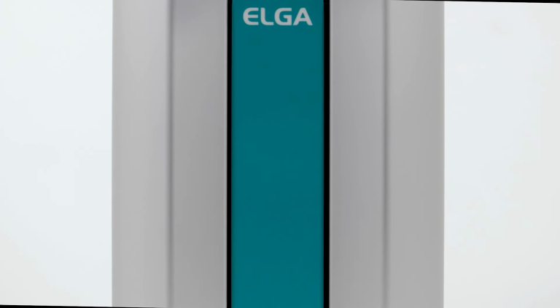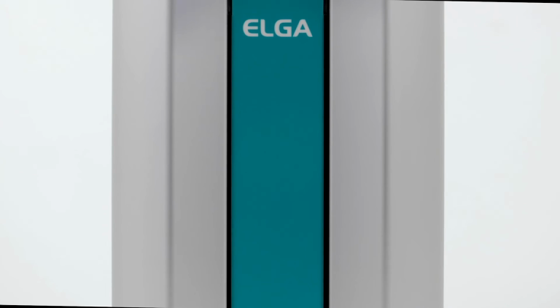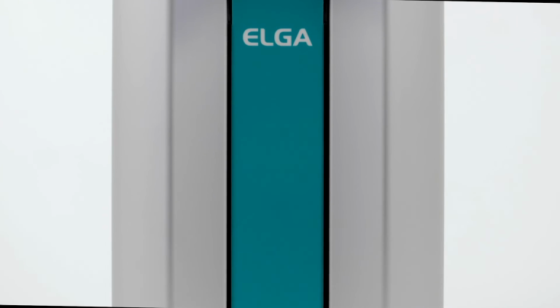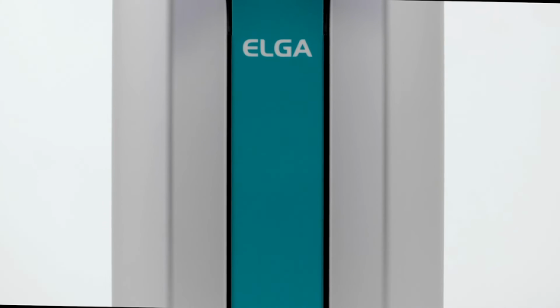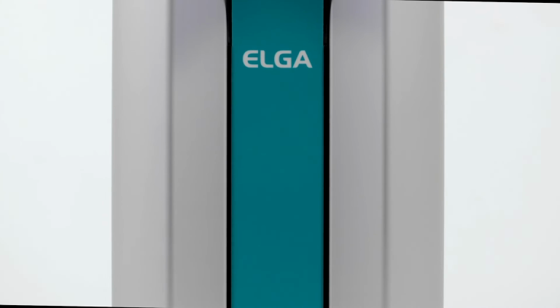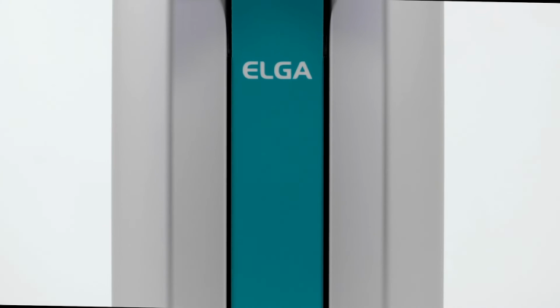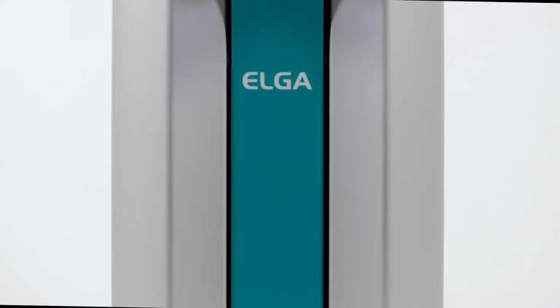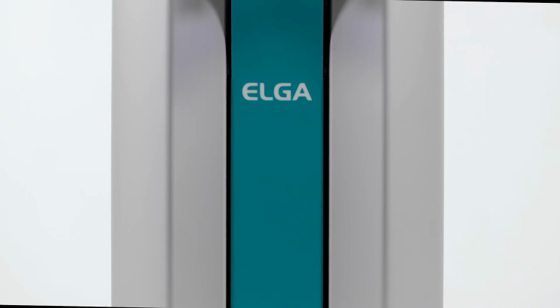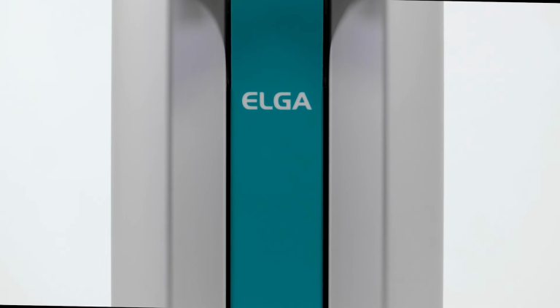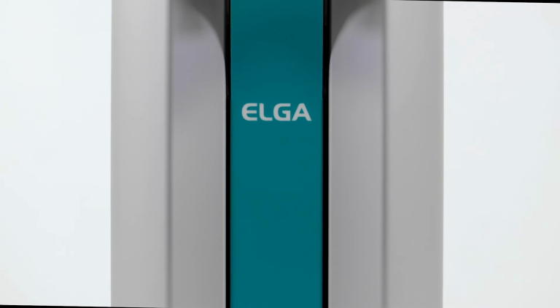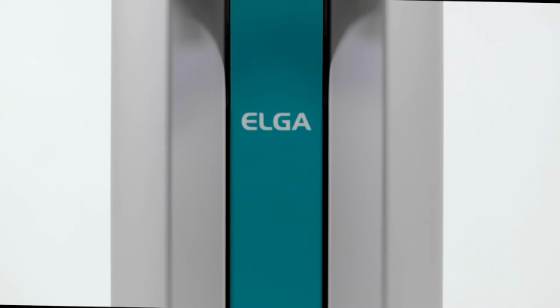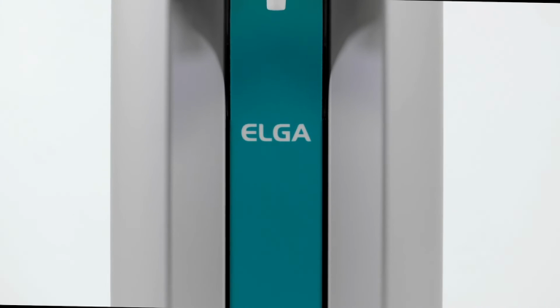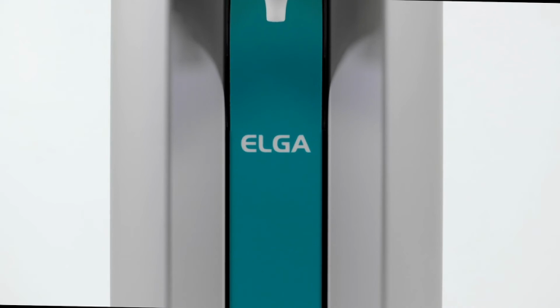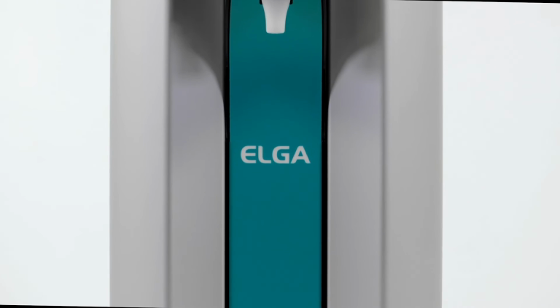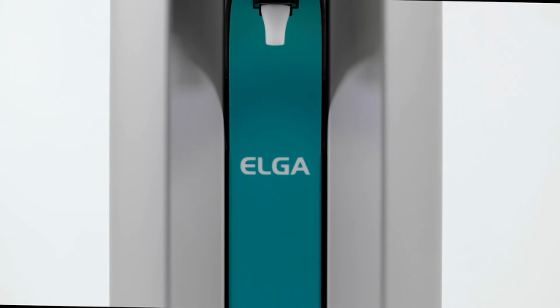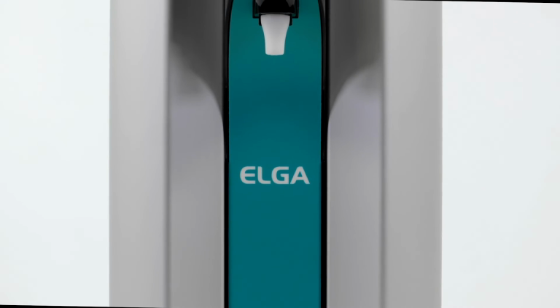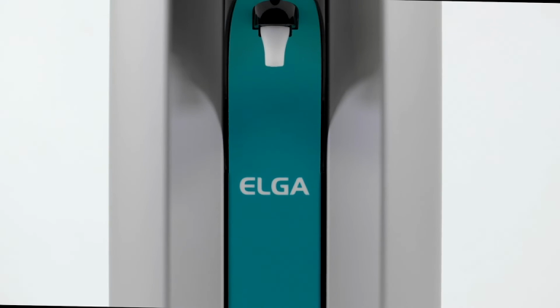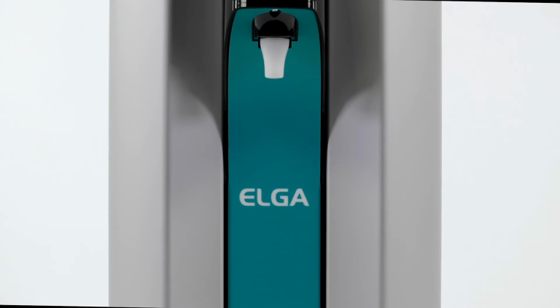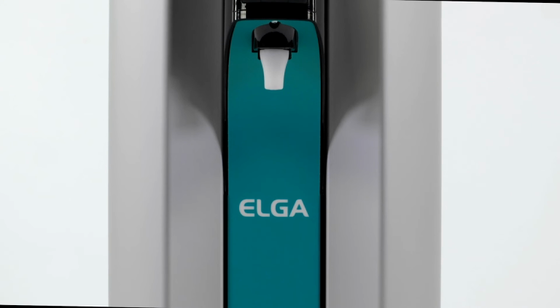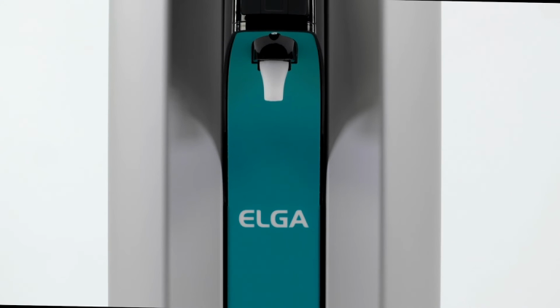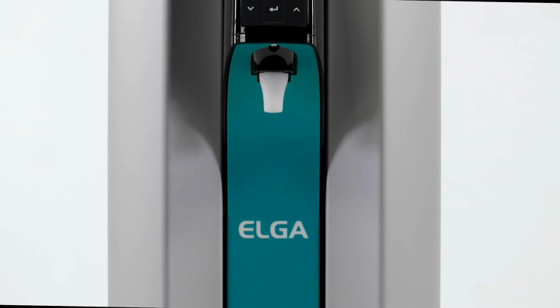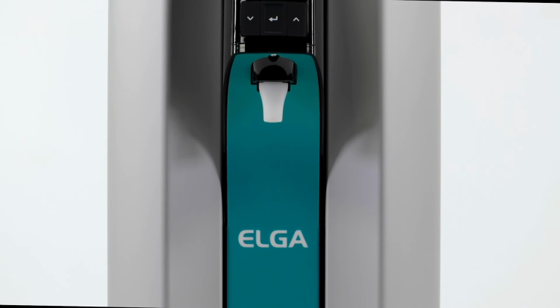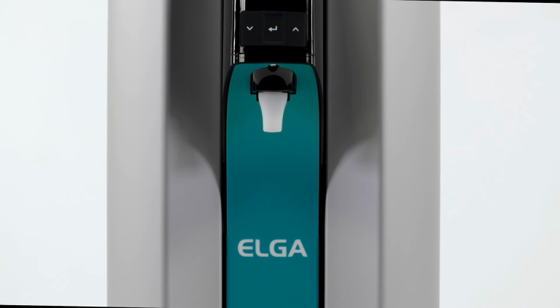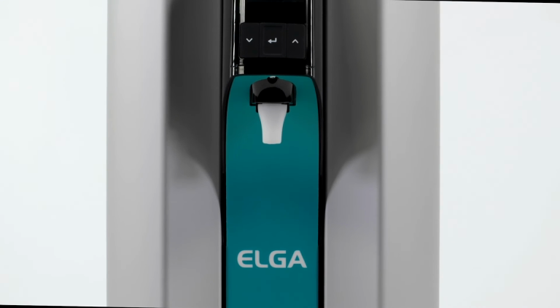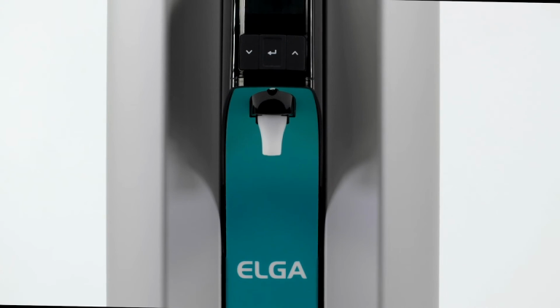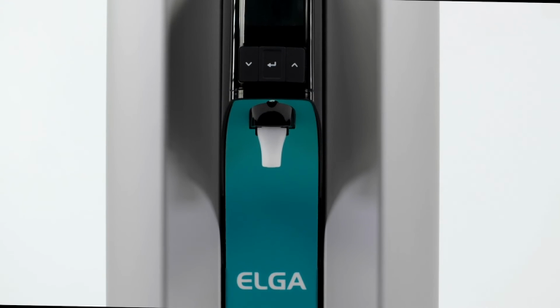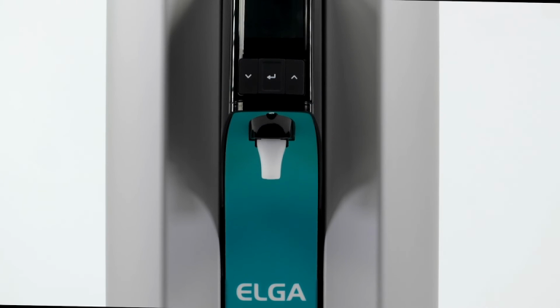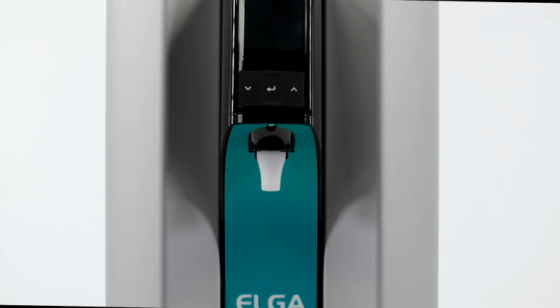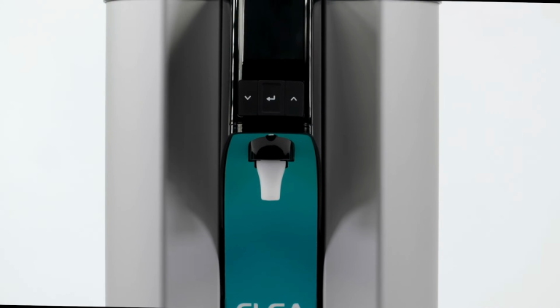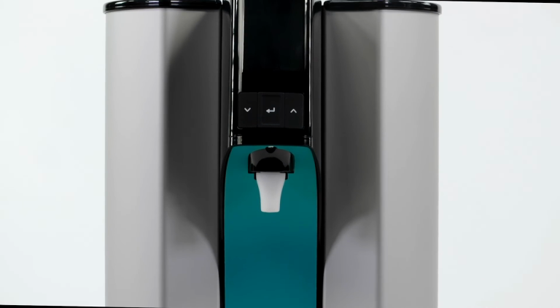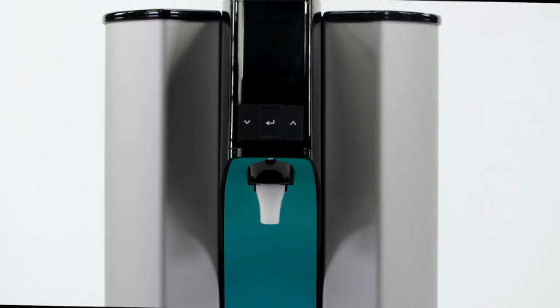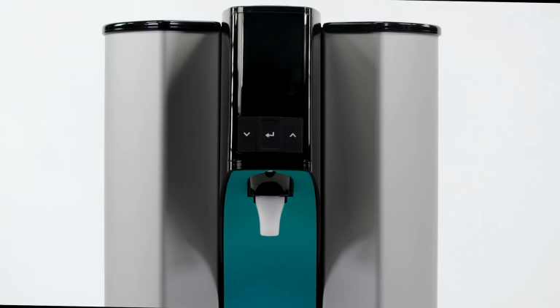PureLab Quest from Elga Veolia: quite simply the most advanced affordable water purification system available.